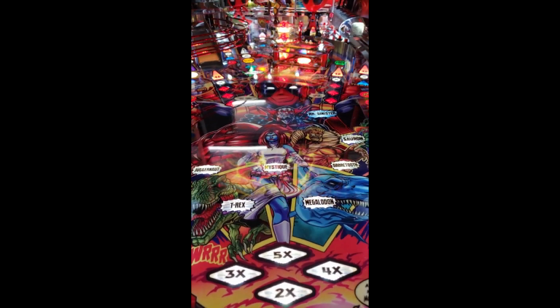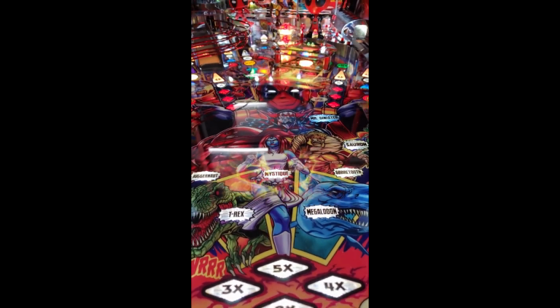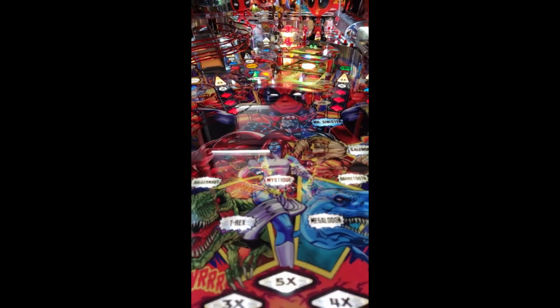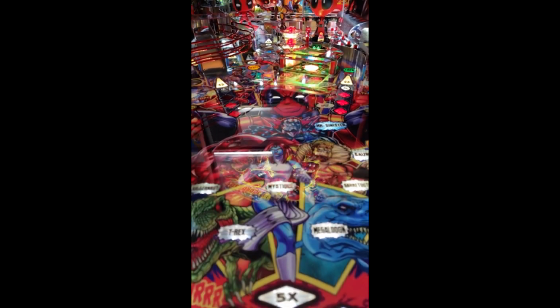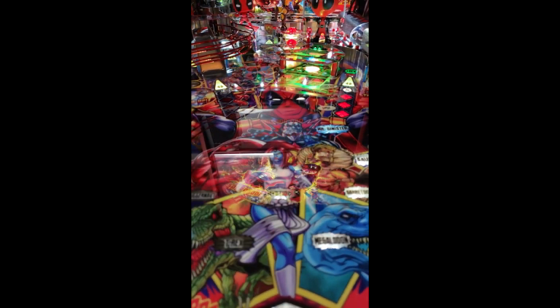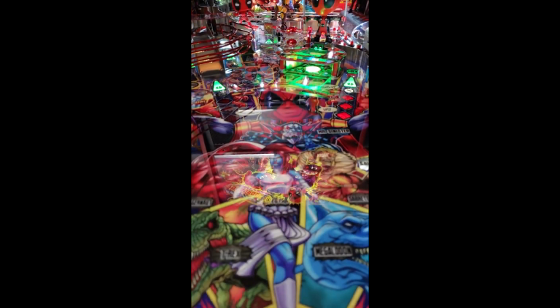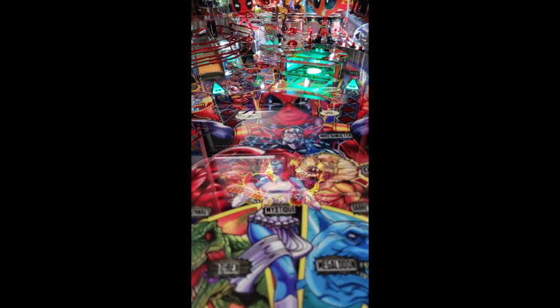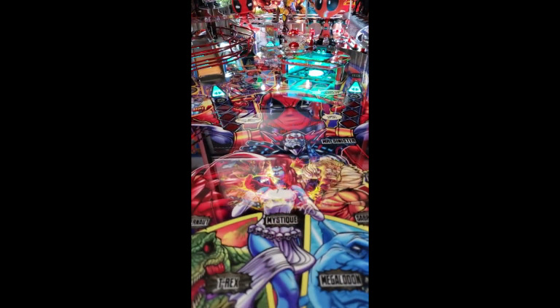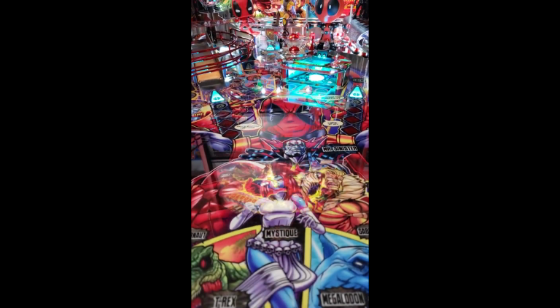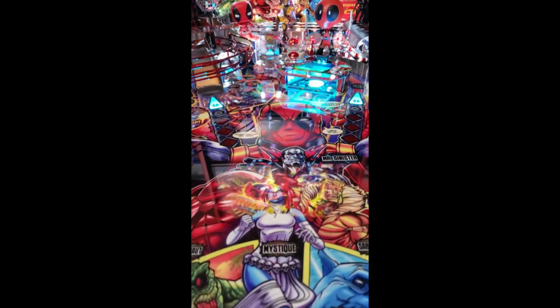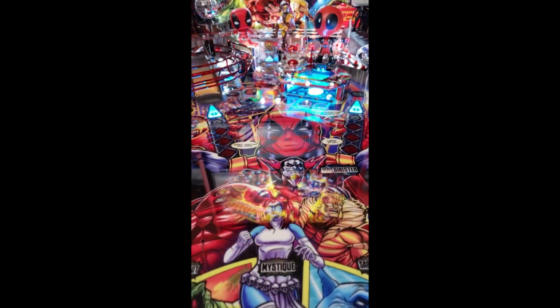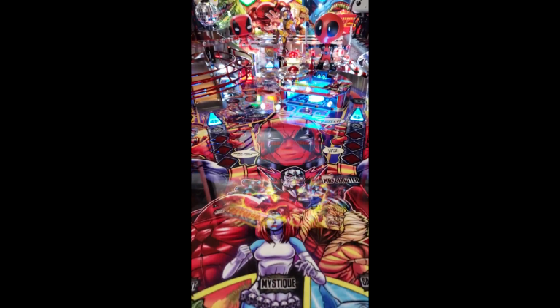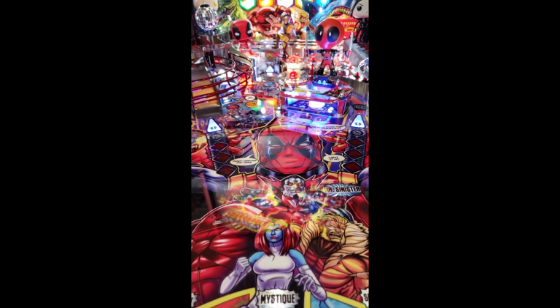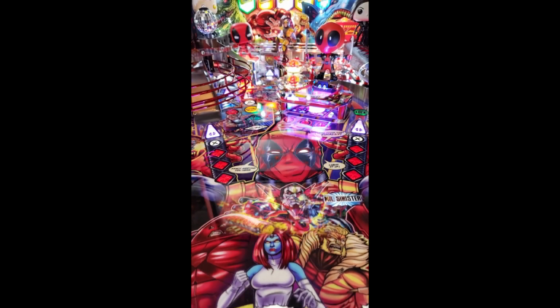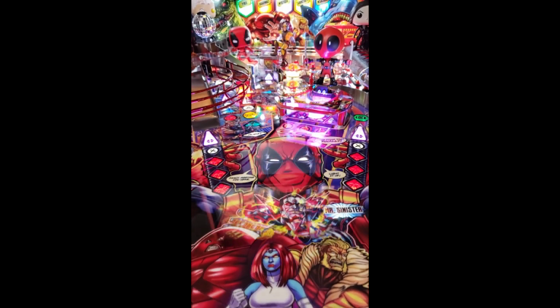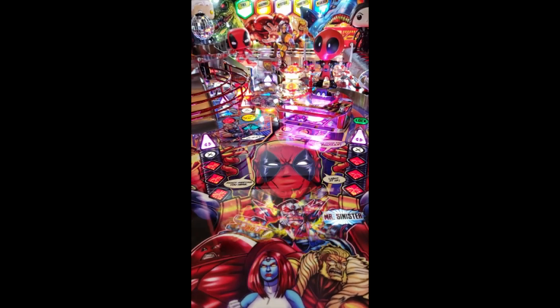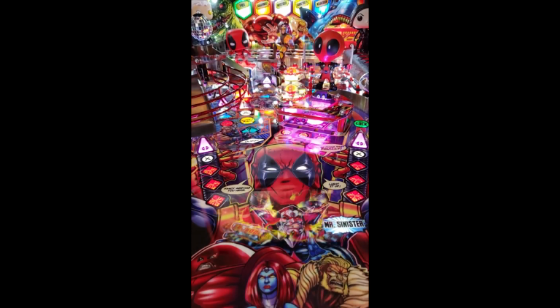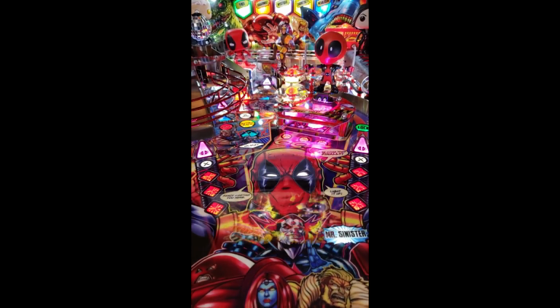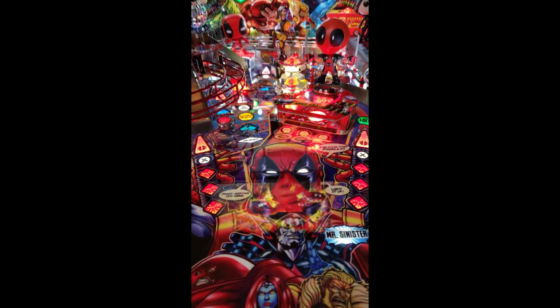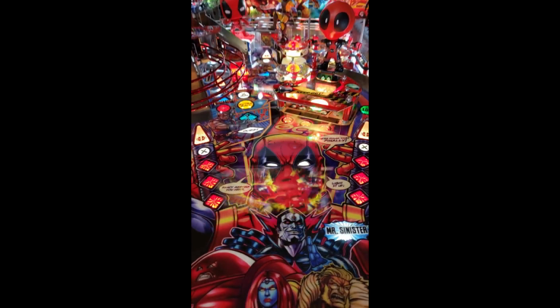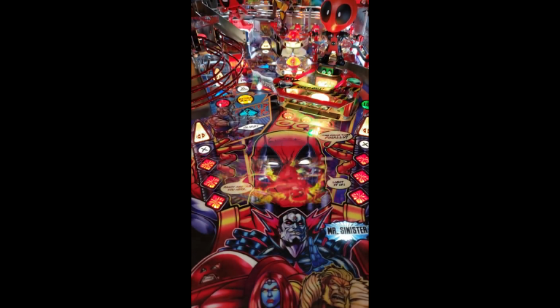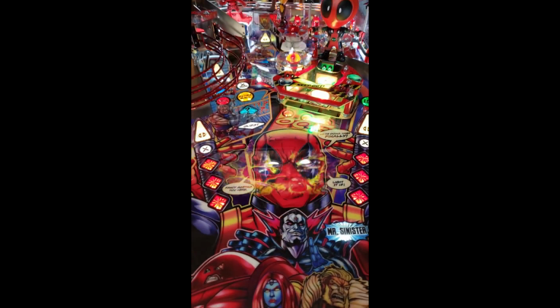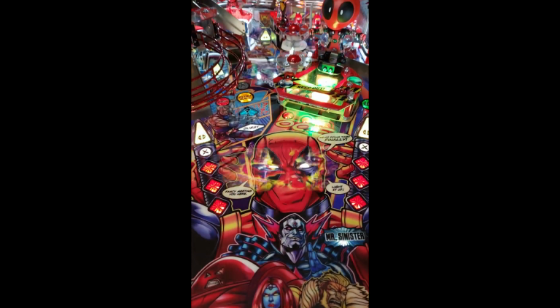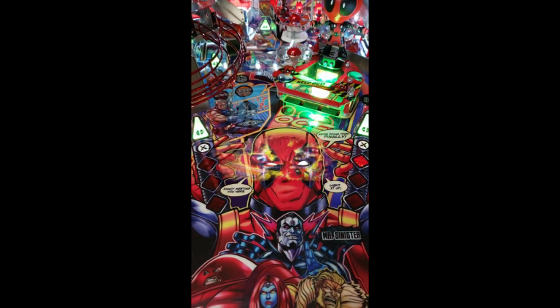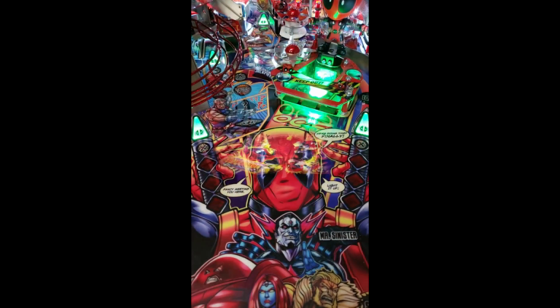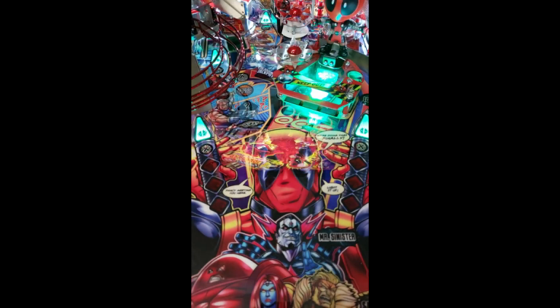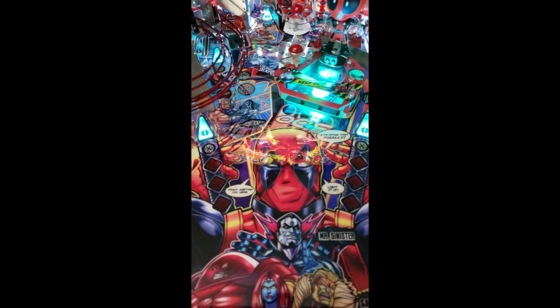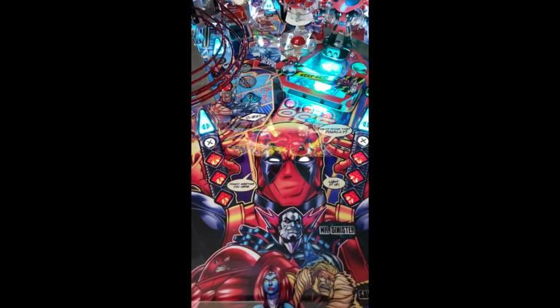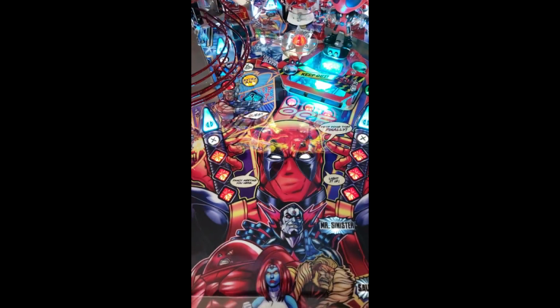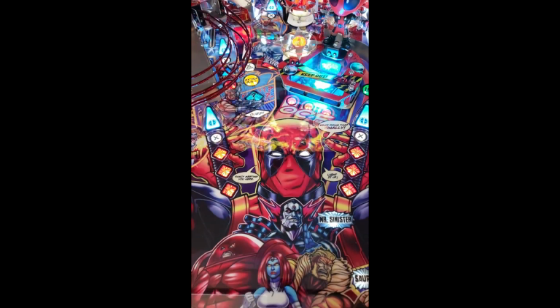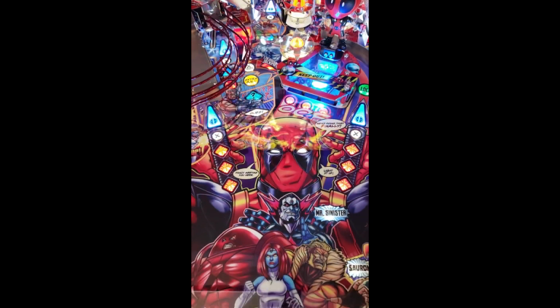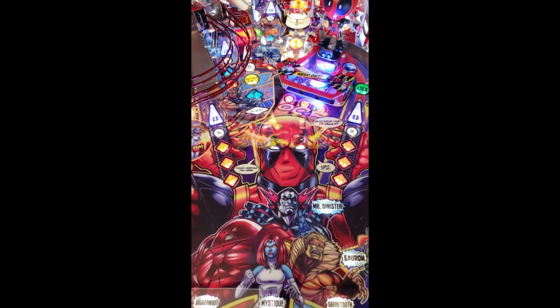Looks awesome. You can't even really tell. Beautiful — I can't really tell it's there at all.